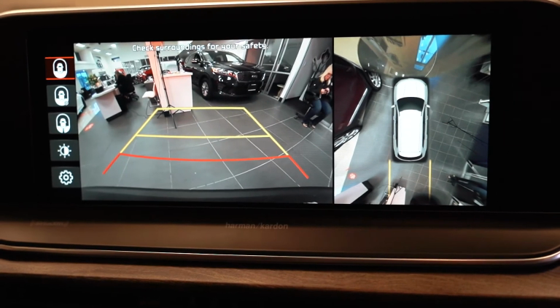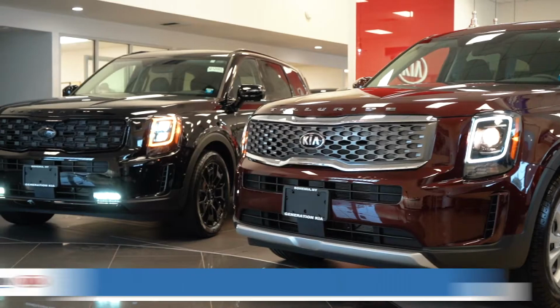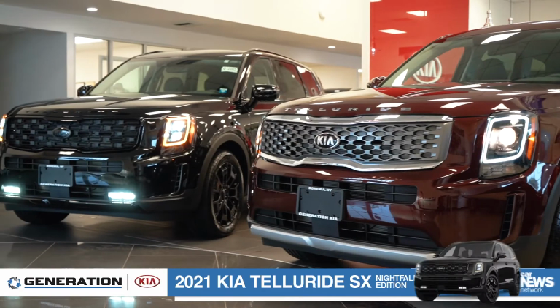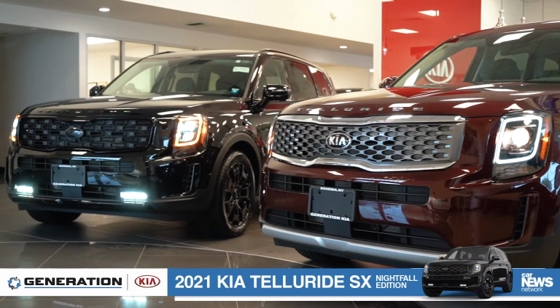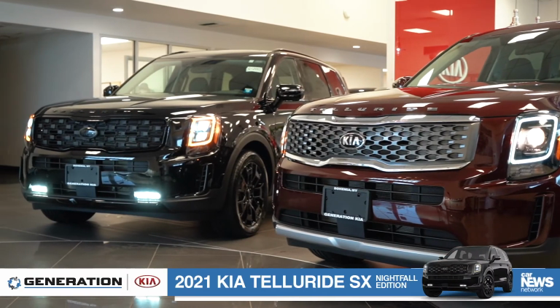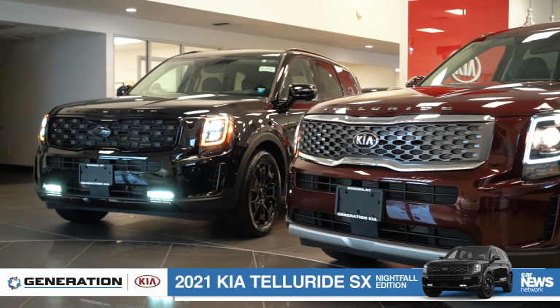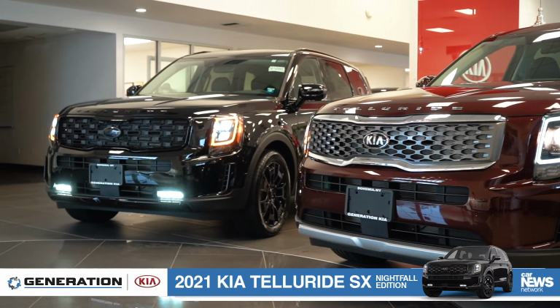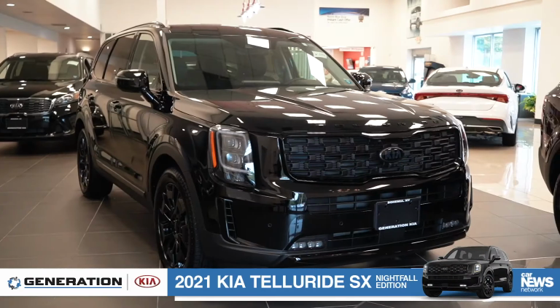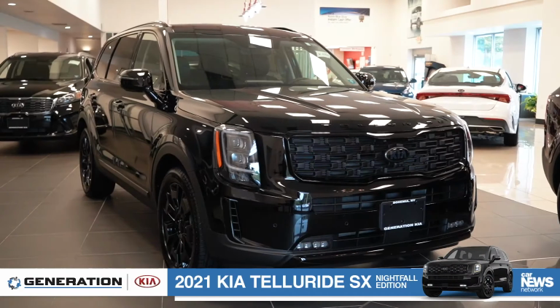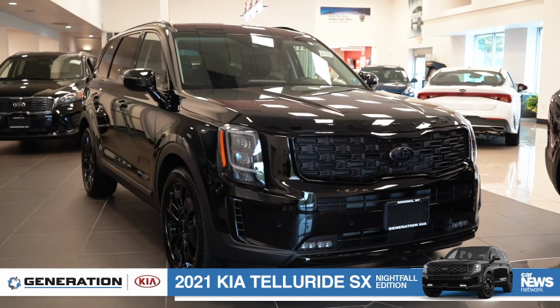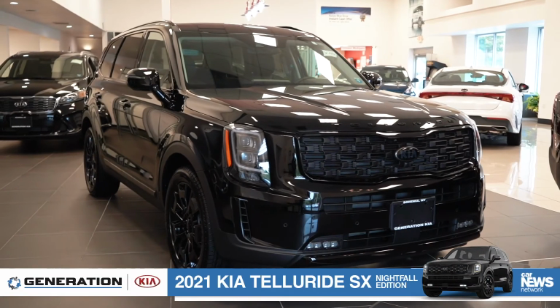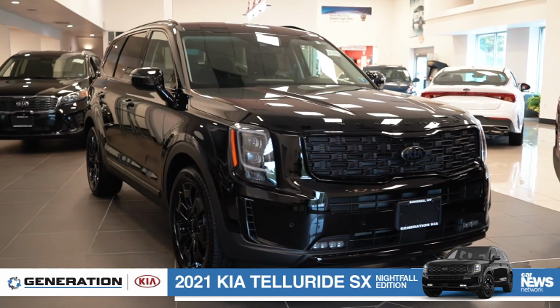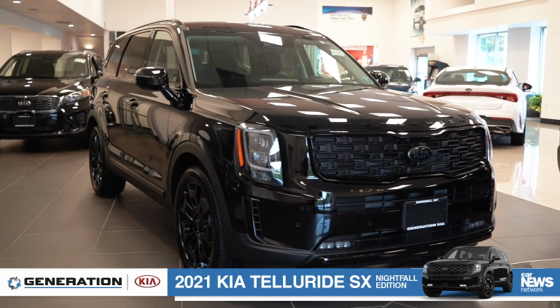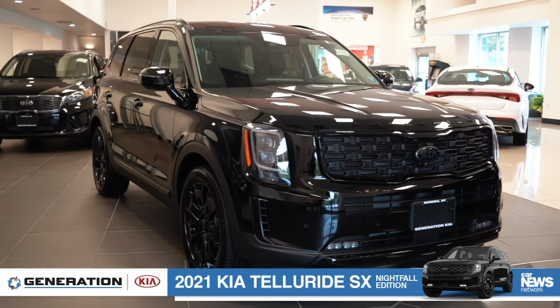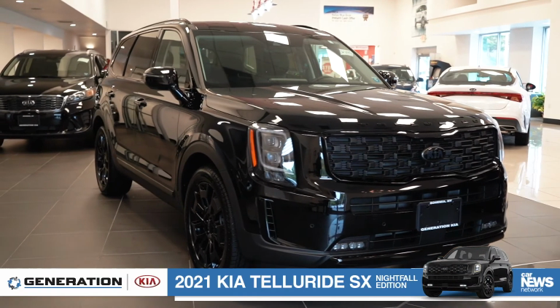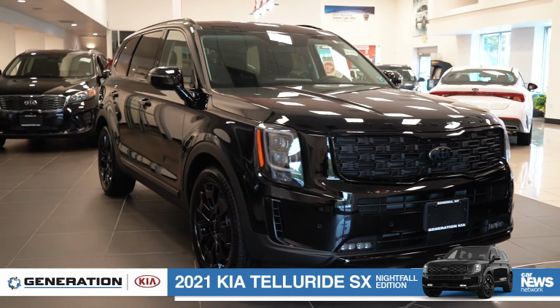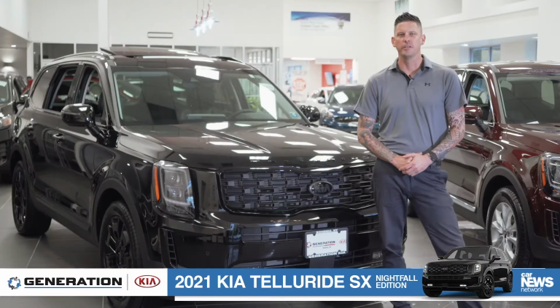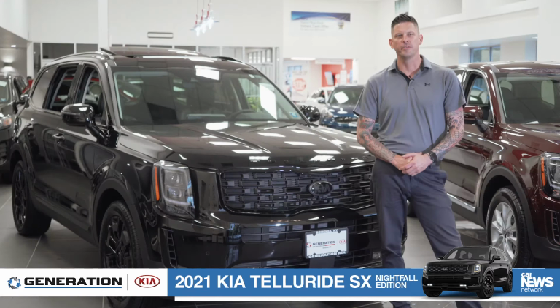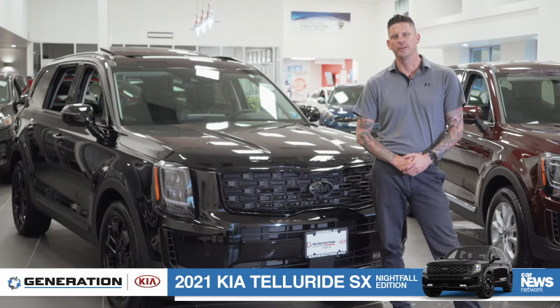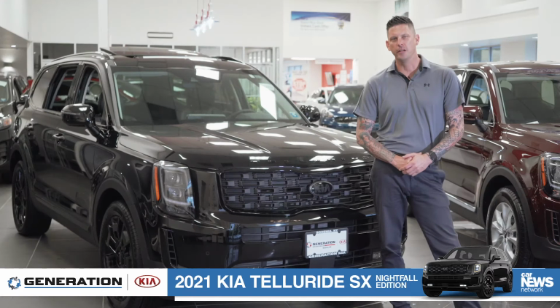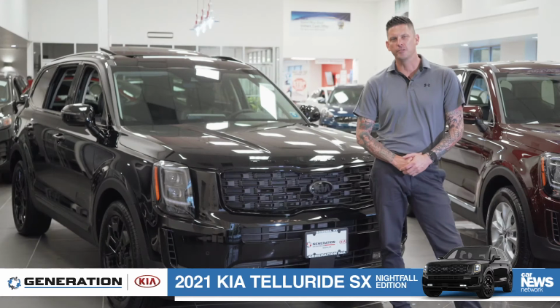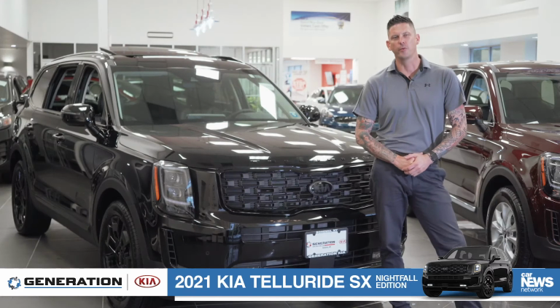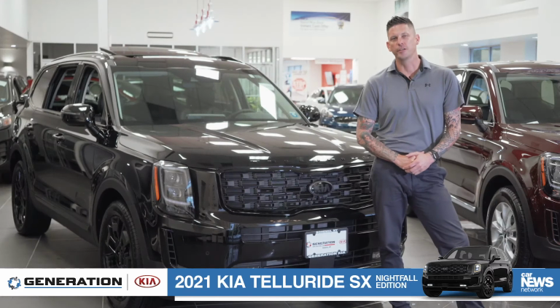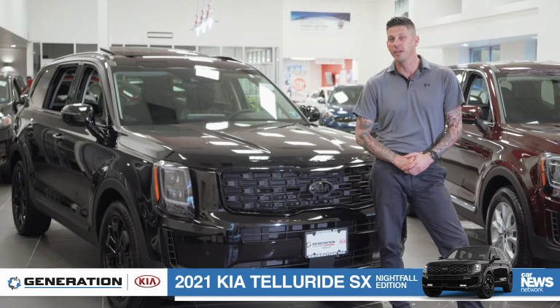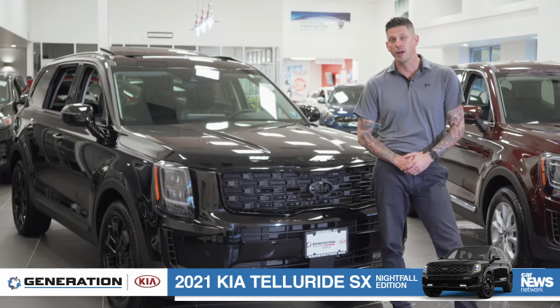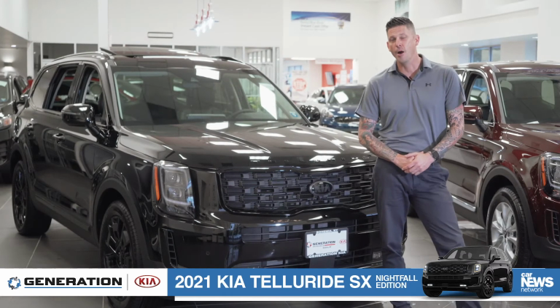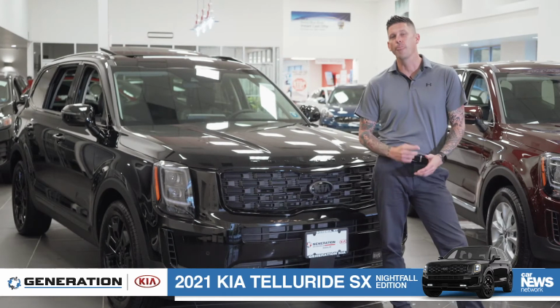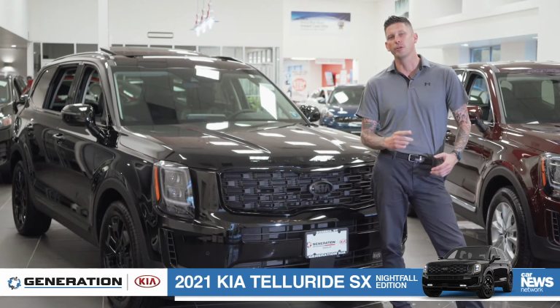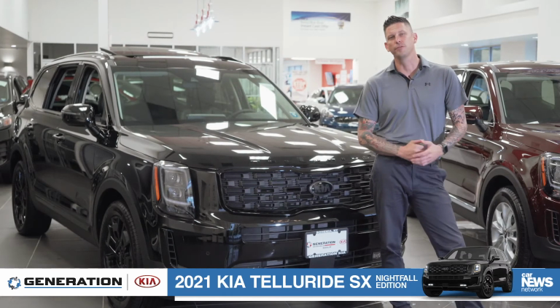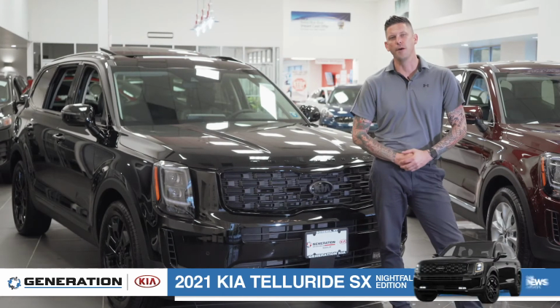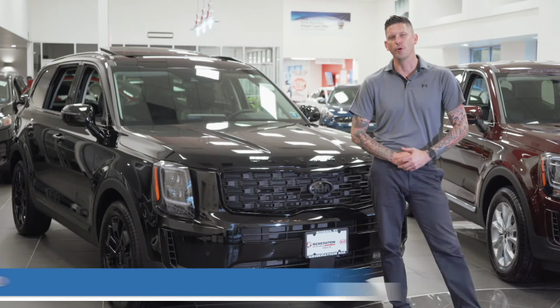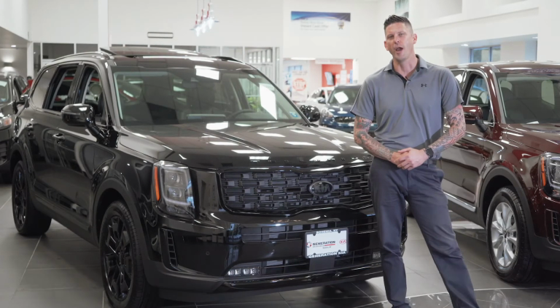To learn more on the brand new 2021 Kia Telluride, please visit us here at generationkia.com where you can shop your way.